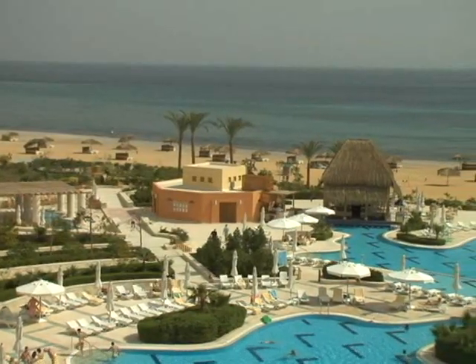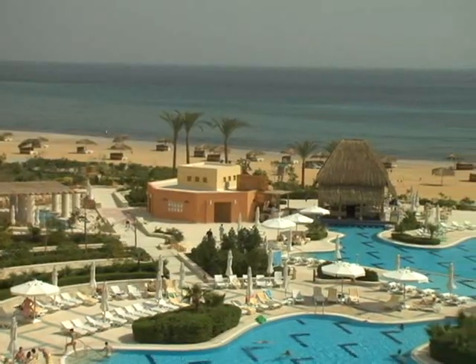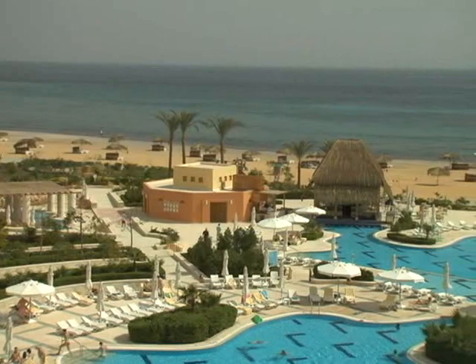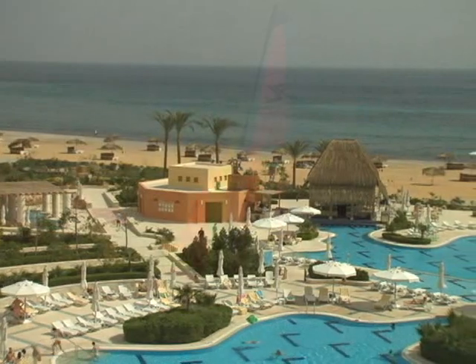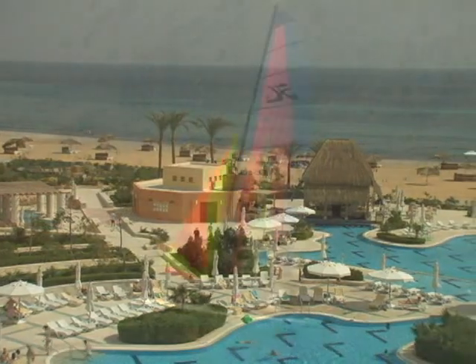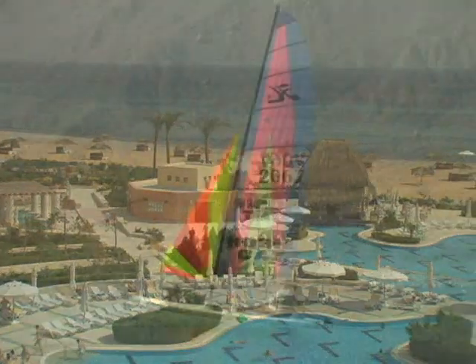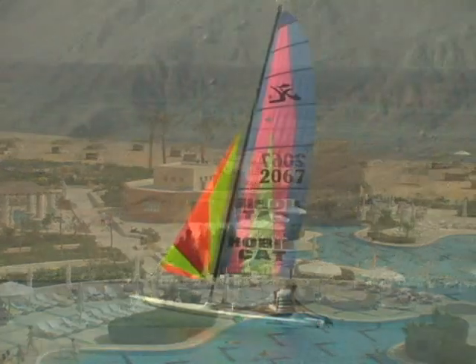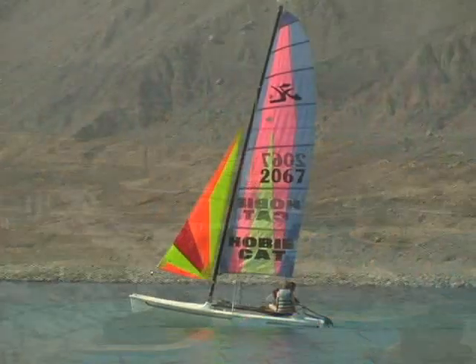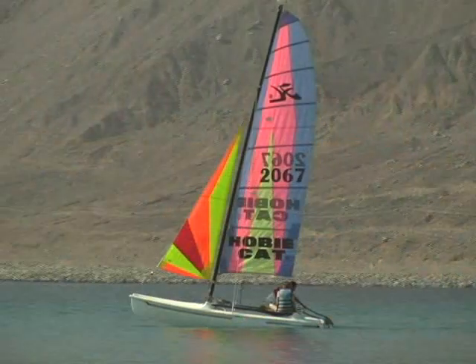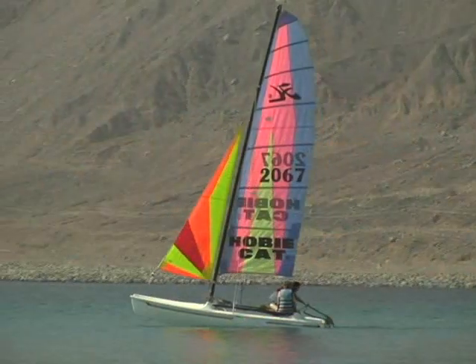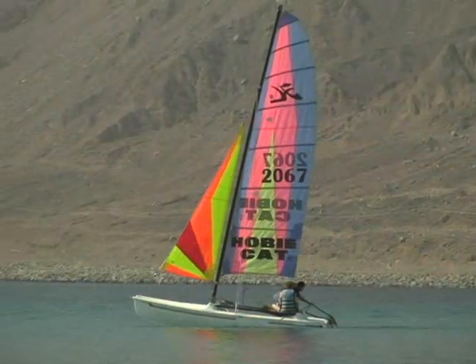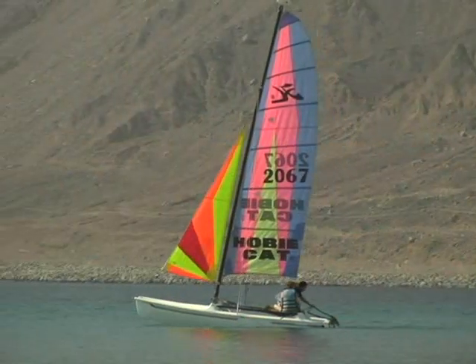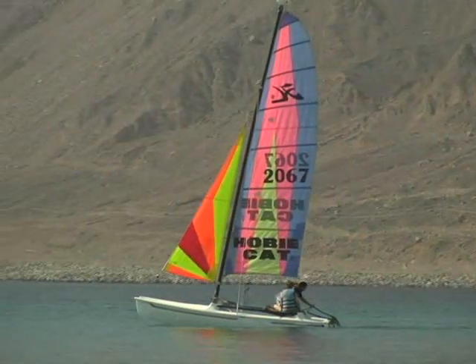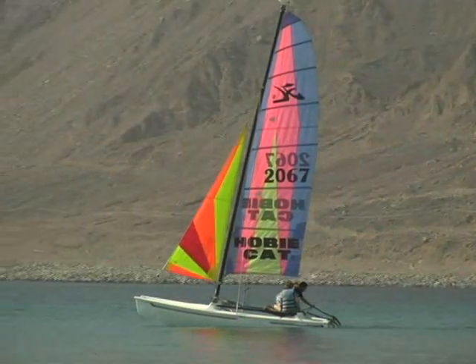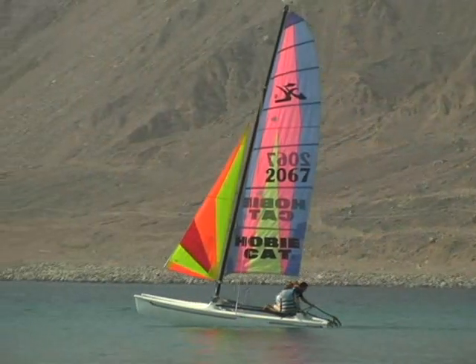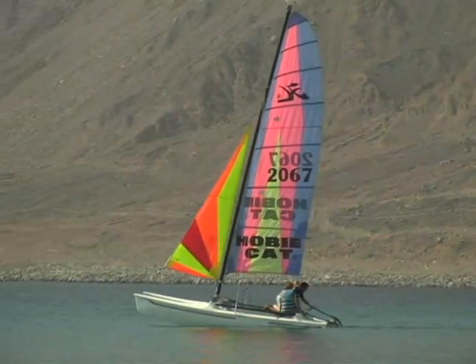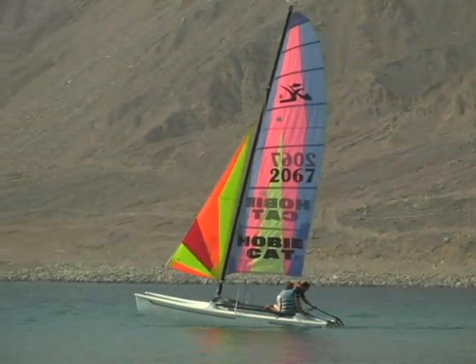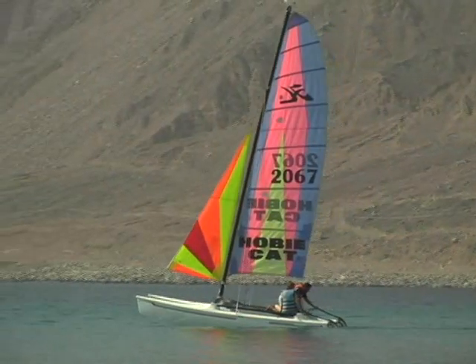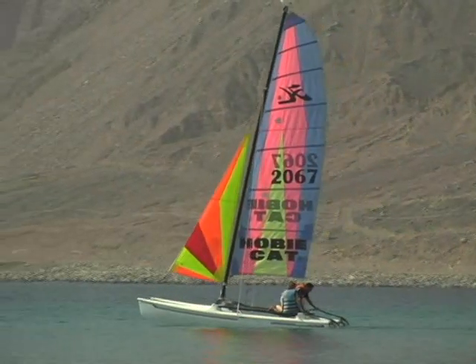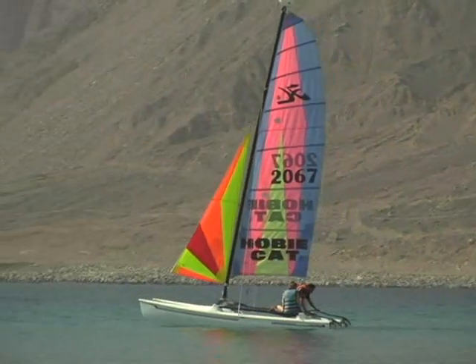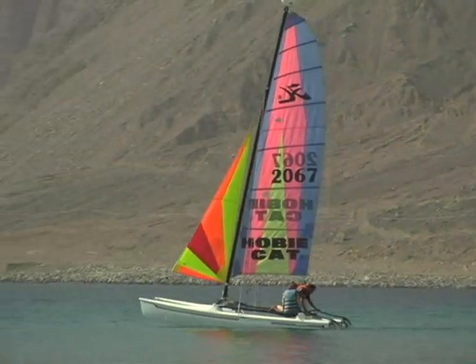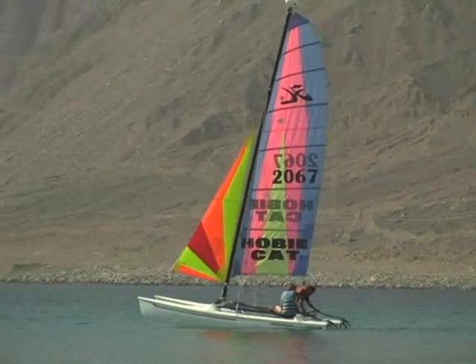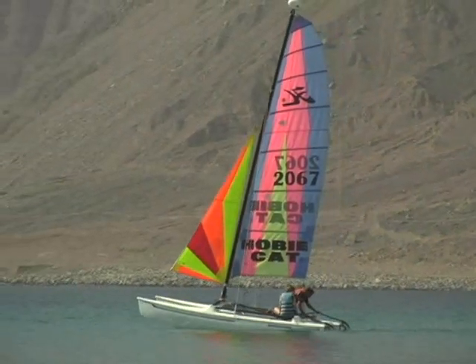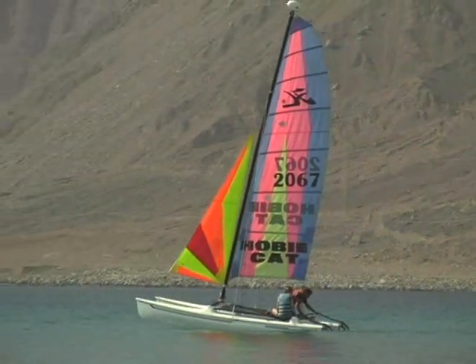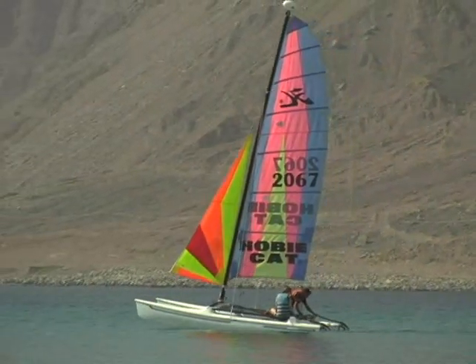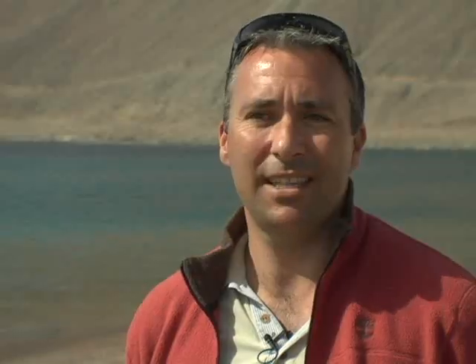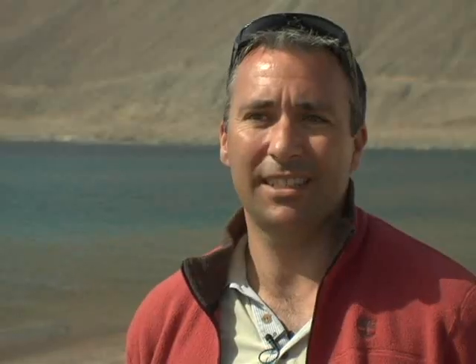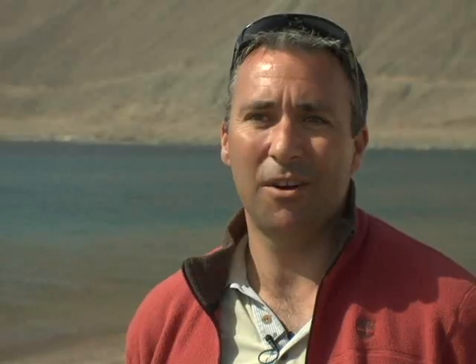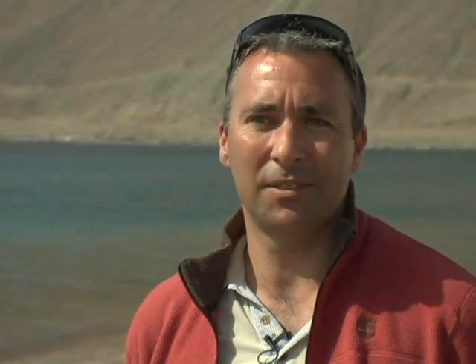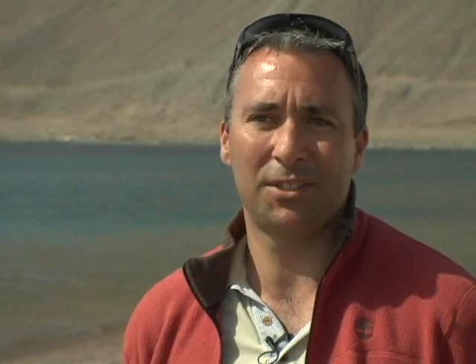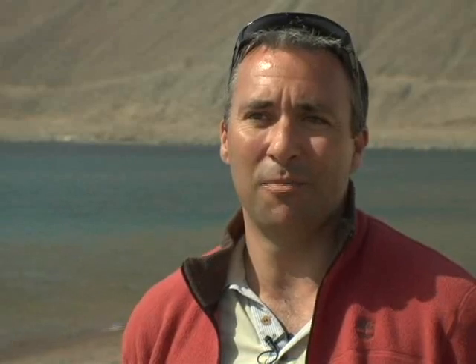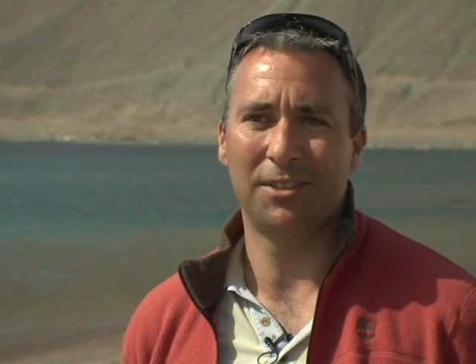There are obviously other activities that we run here: hobby cat sailing, windsurfing. The Red Sea offers so much.